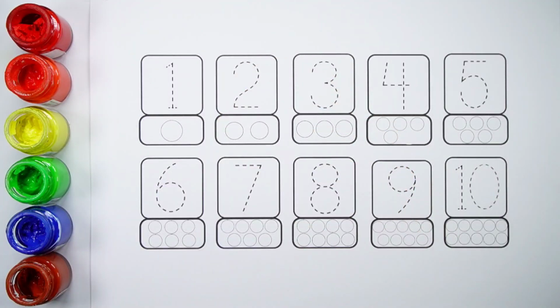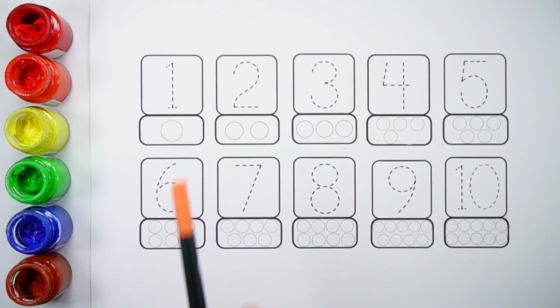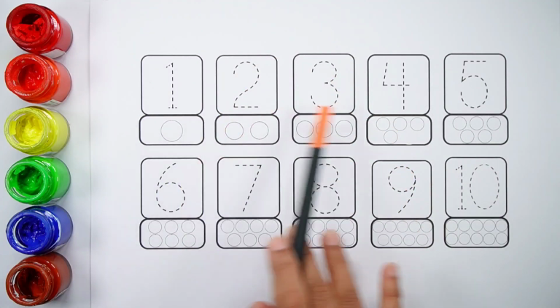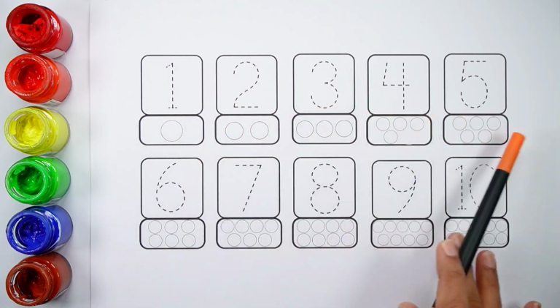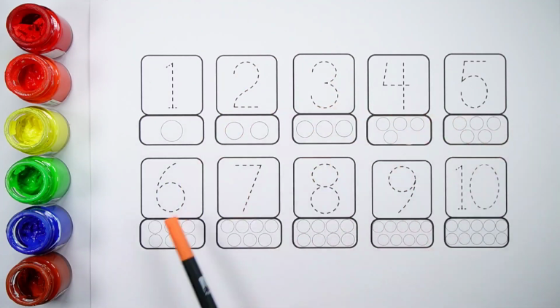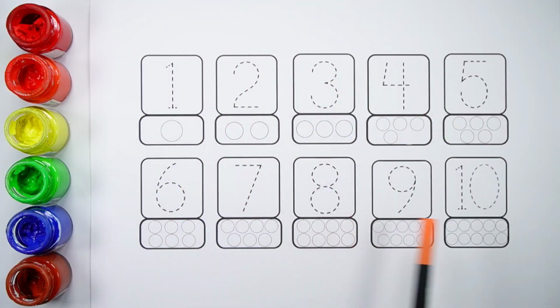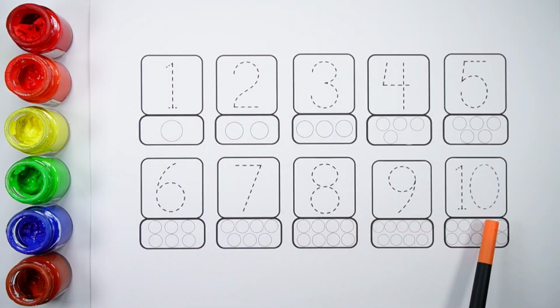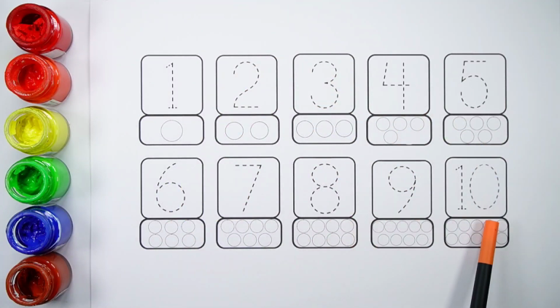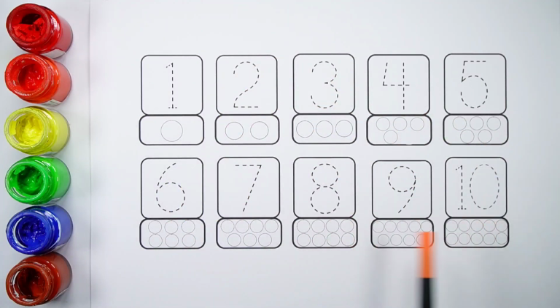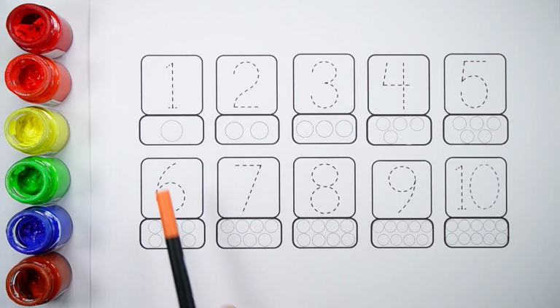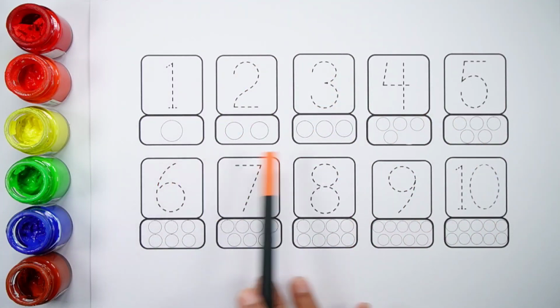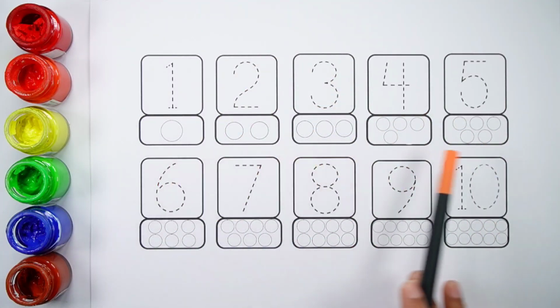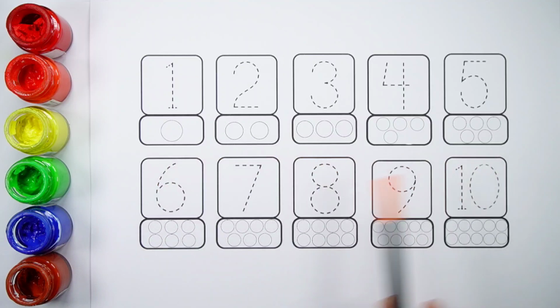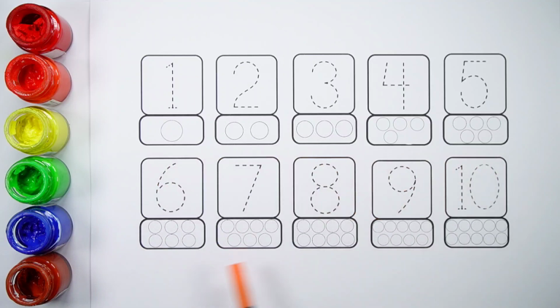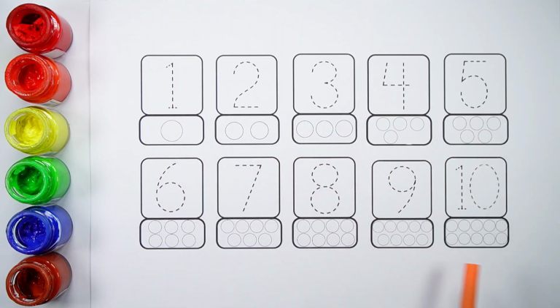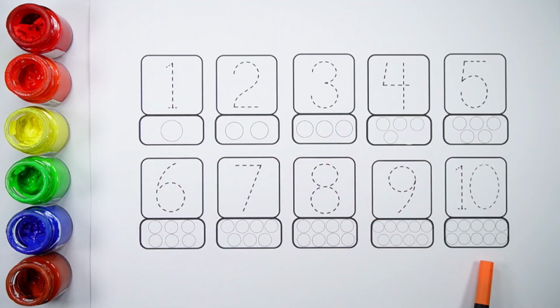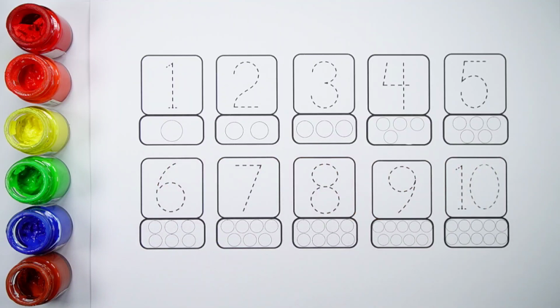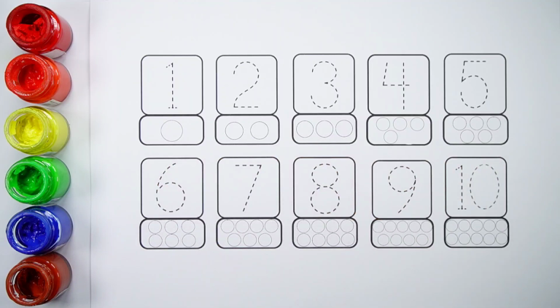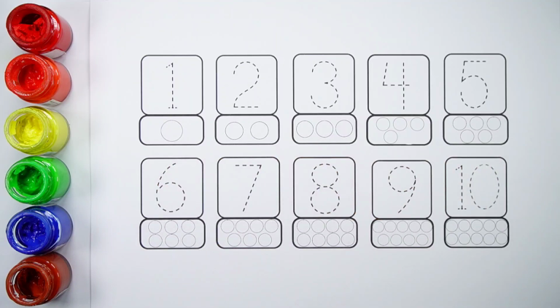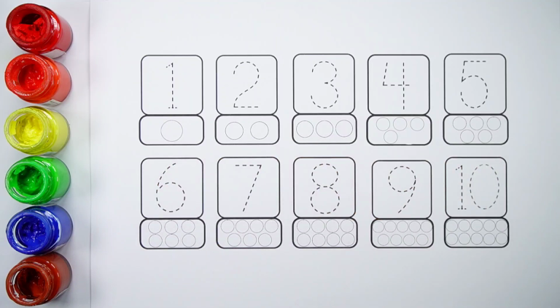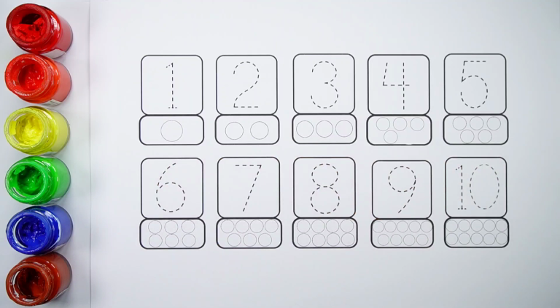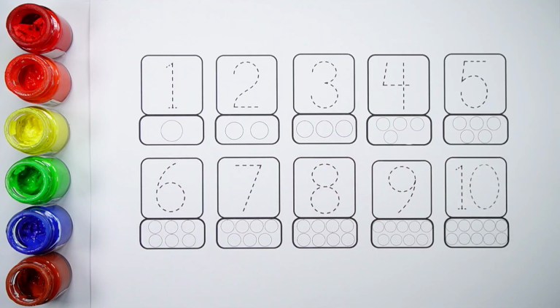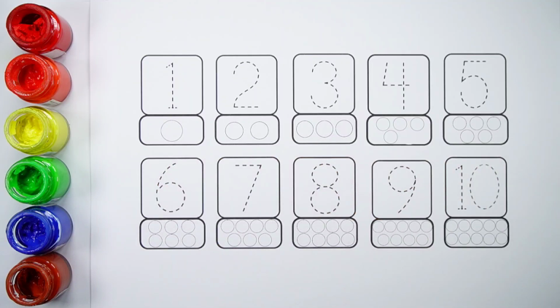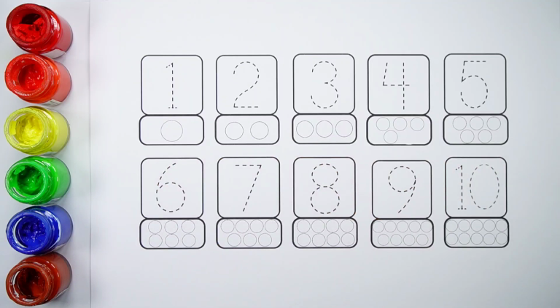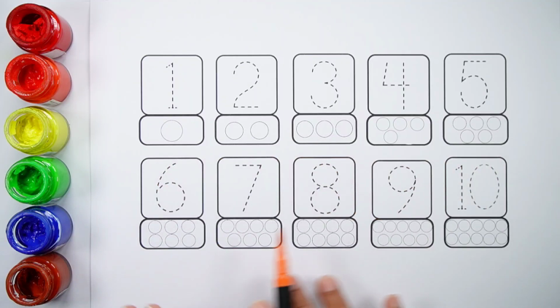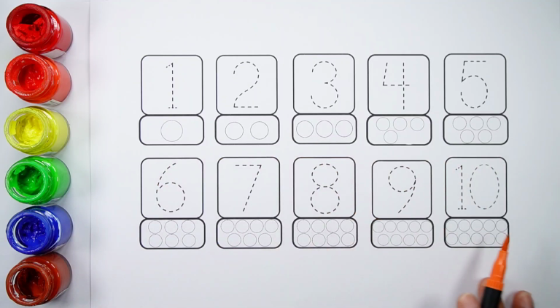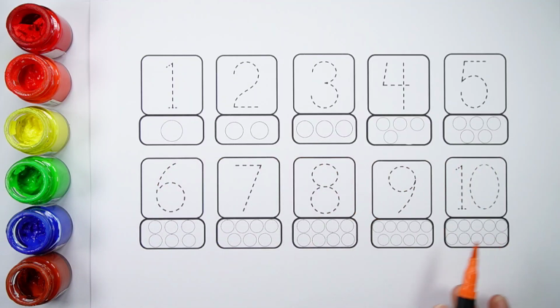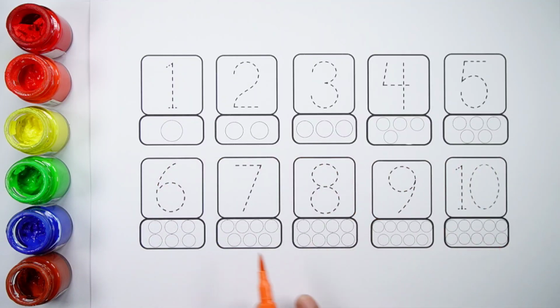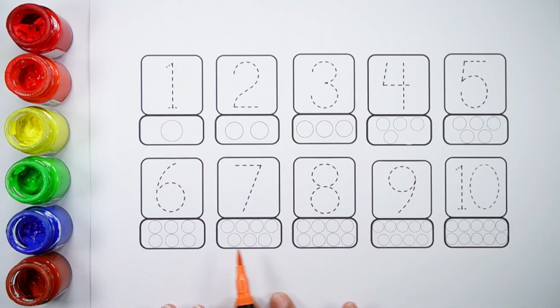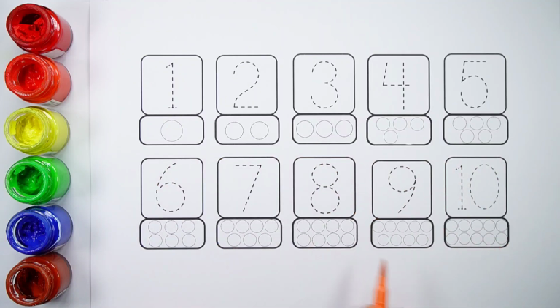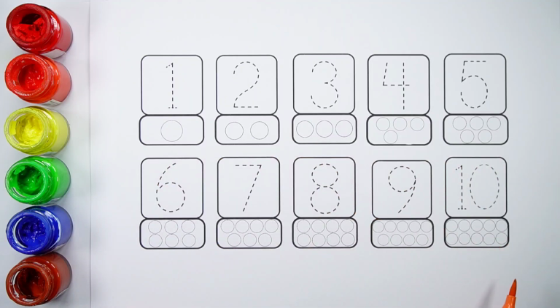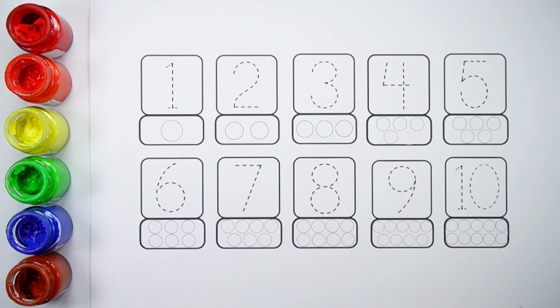Today we got some numbers and some balls to count. Let's write these numbers and color the balls.